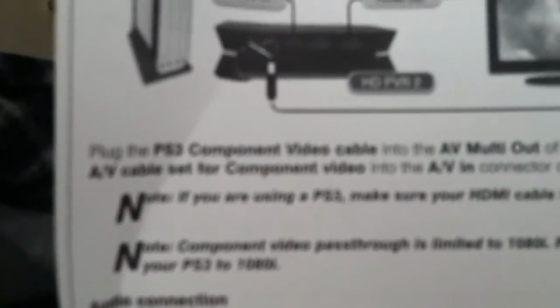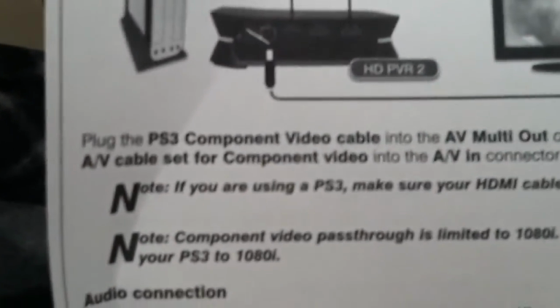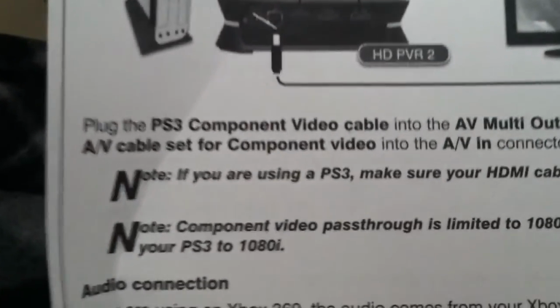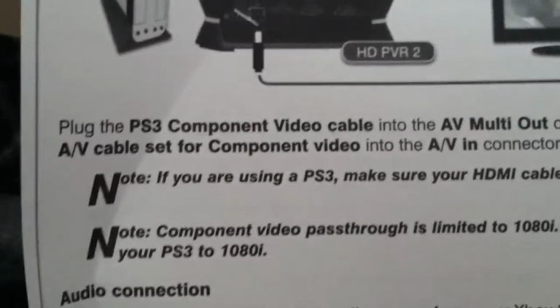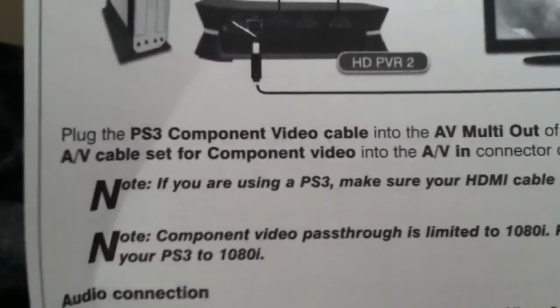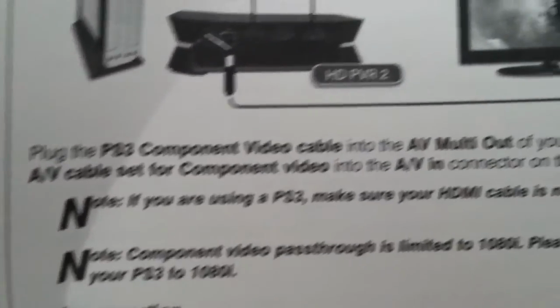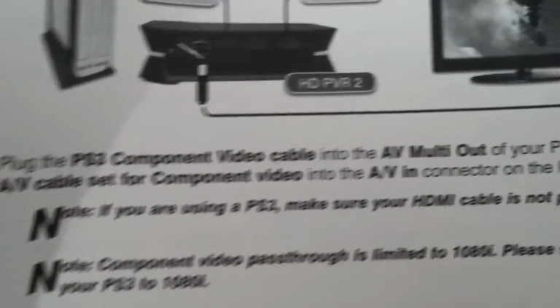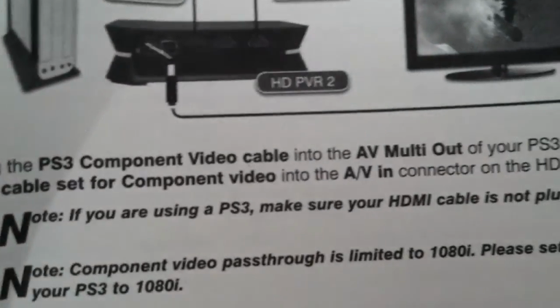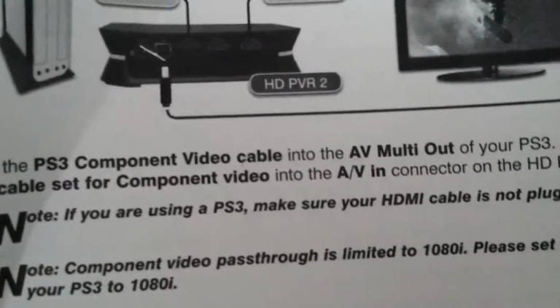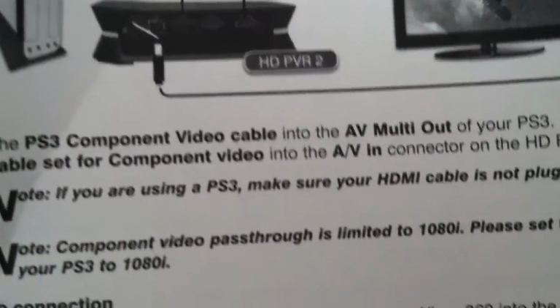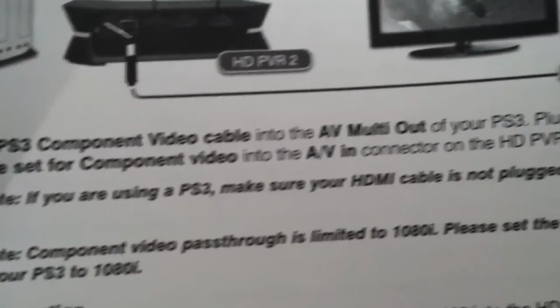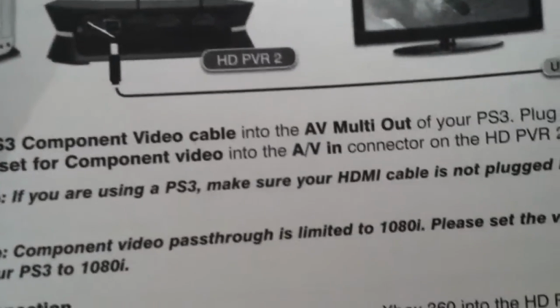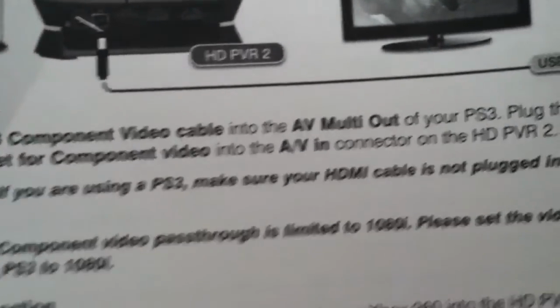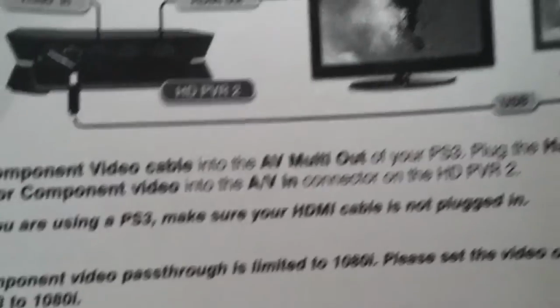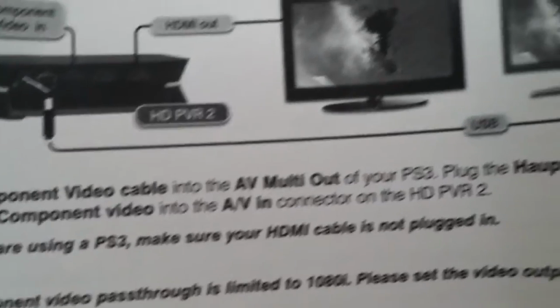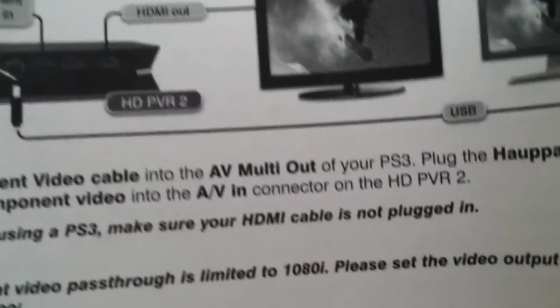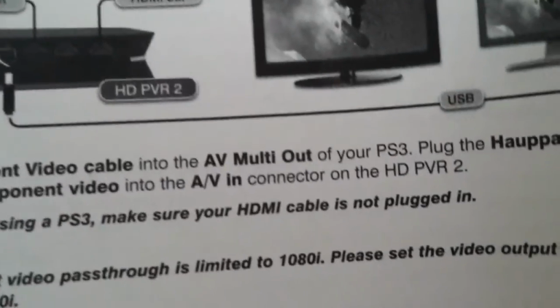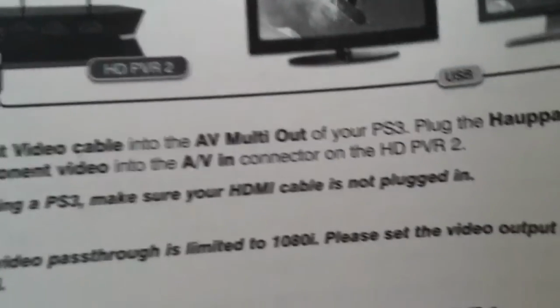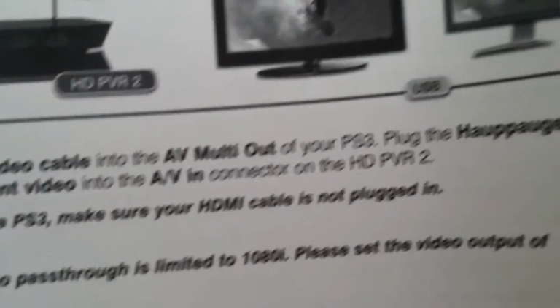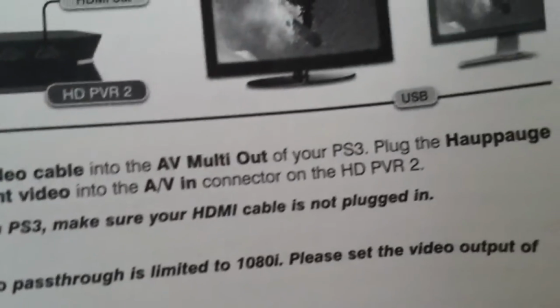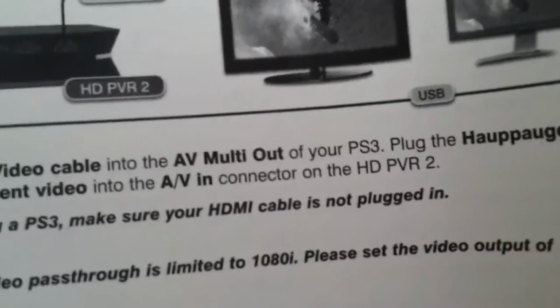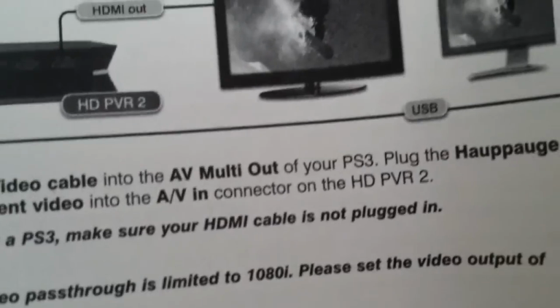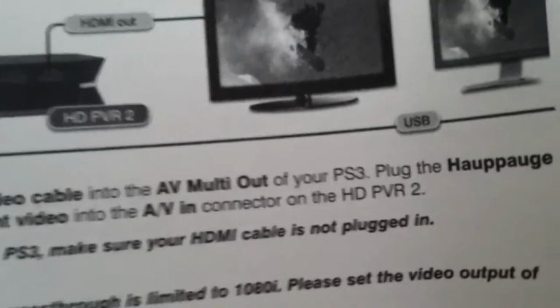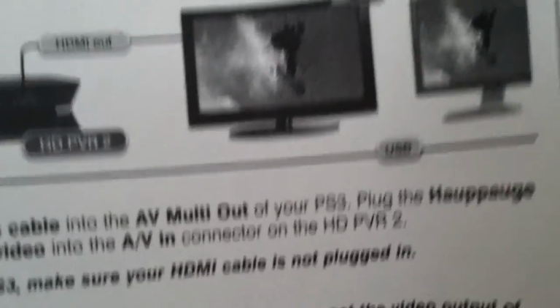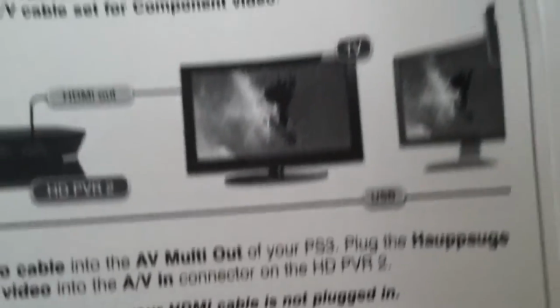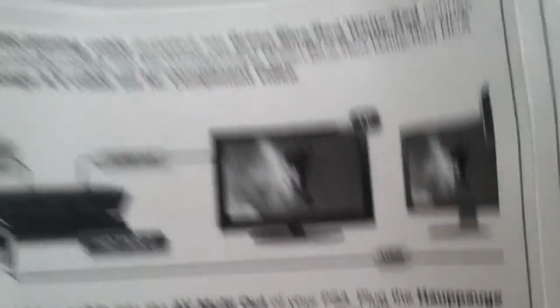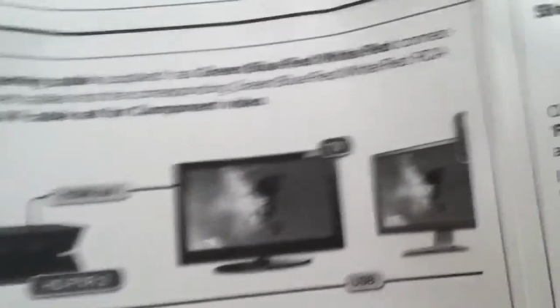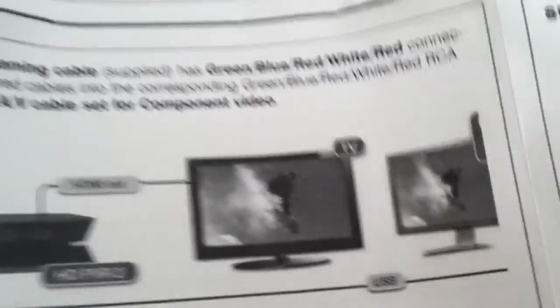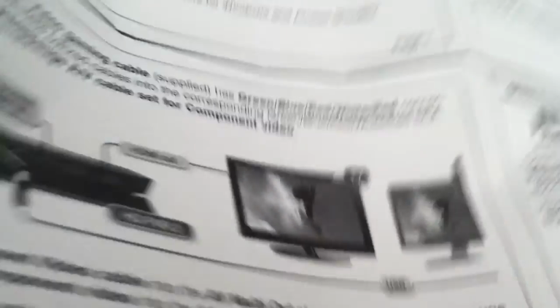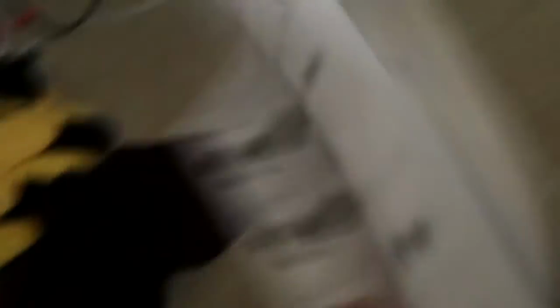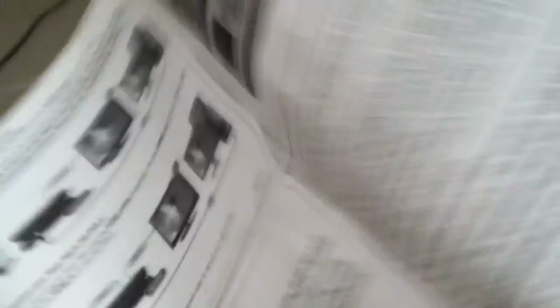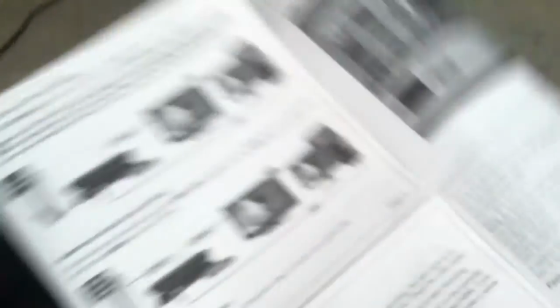Note: if you are using a PS3, make sure your HDMI cable is not plugged in. Do not listen to this — I'm going to show you the correct way to do this.